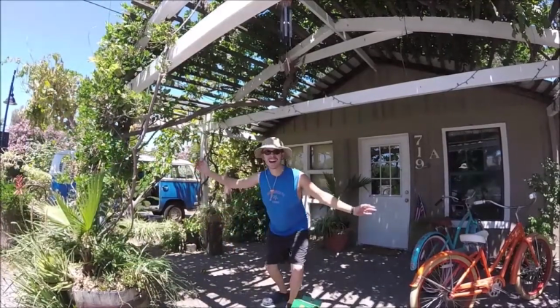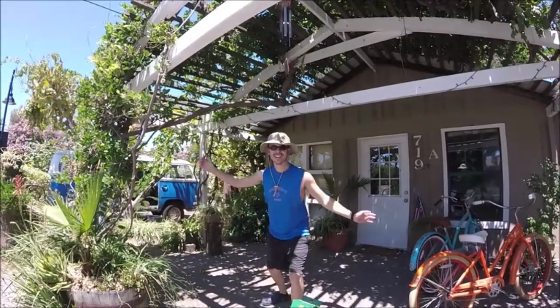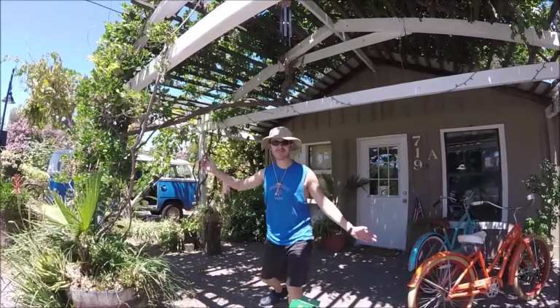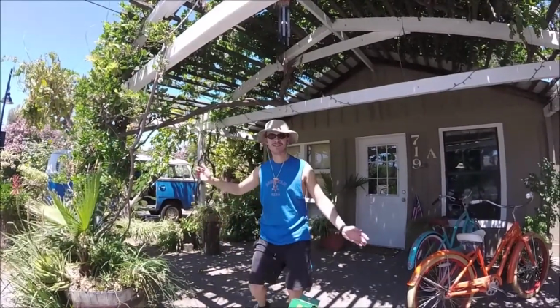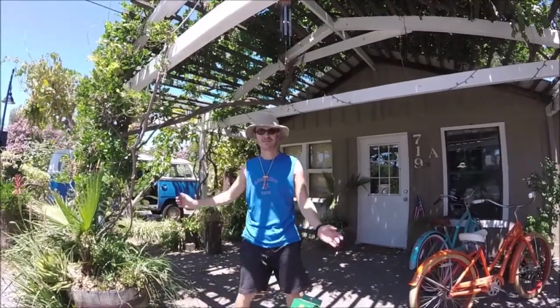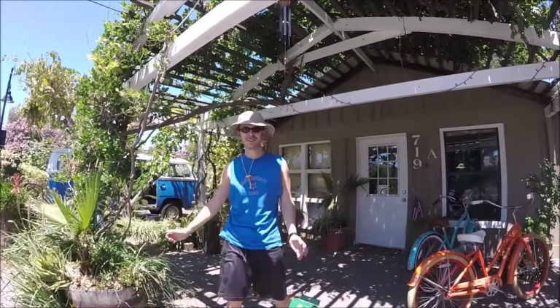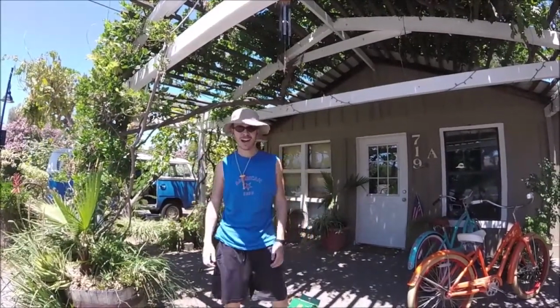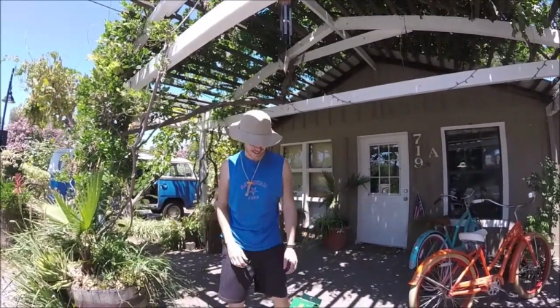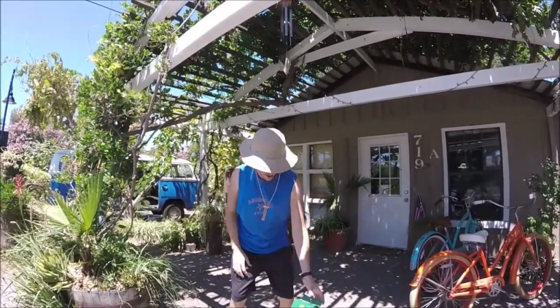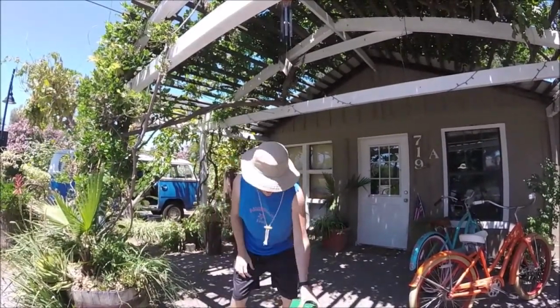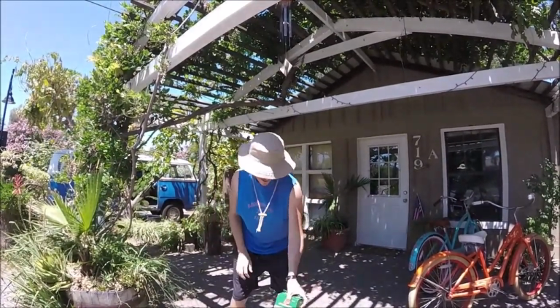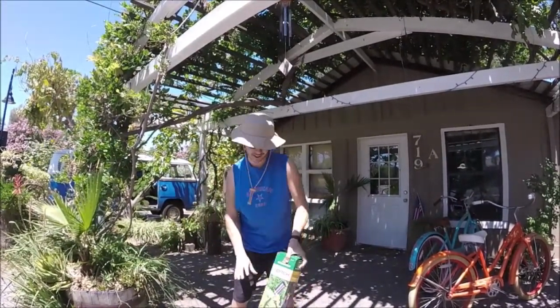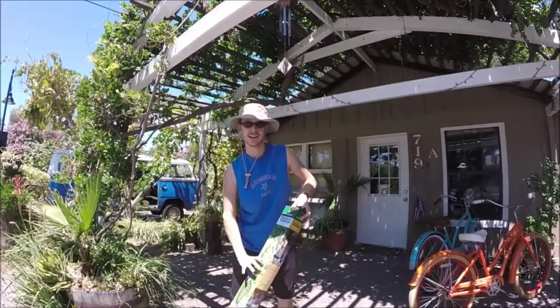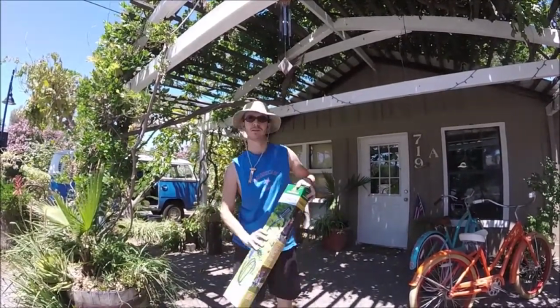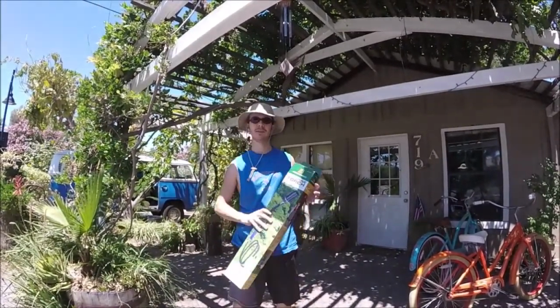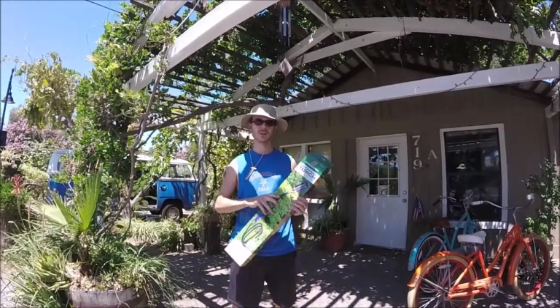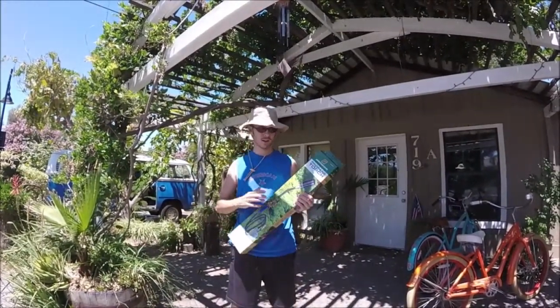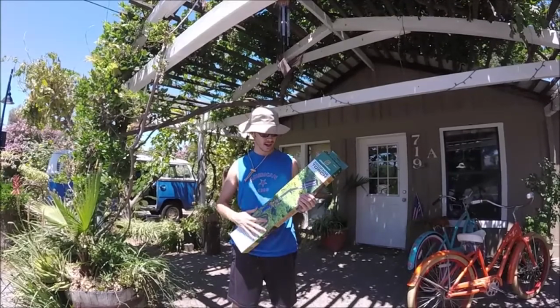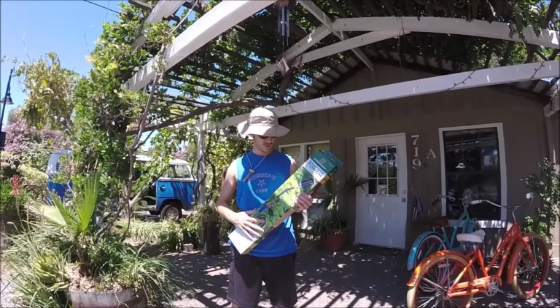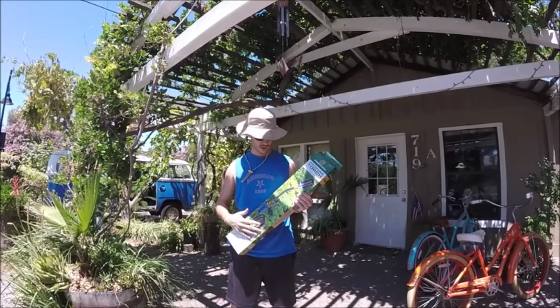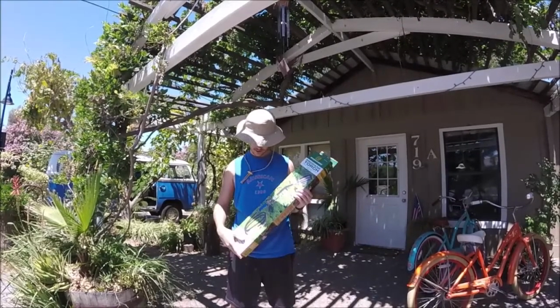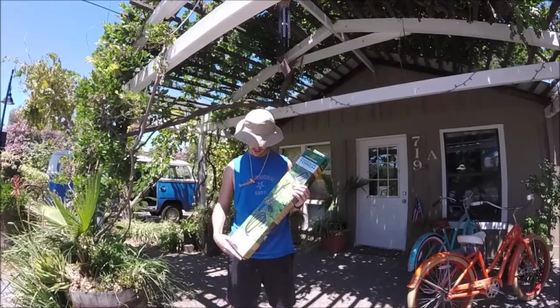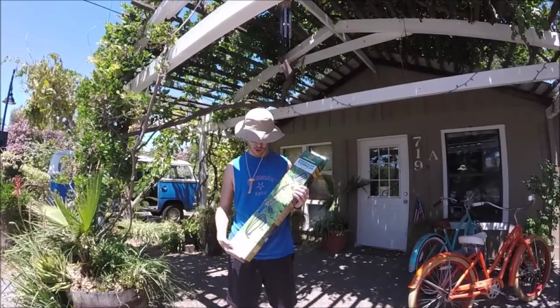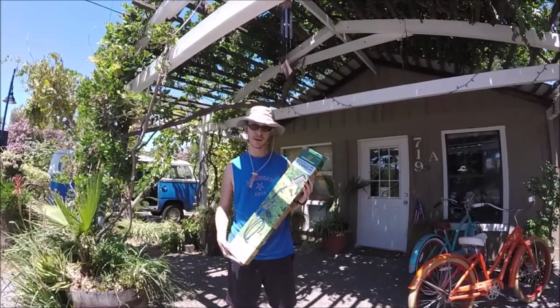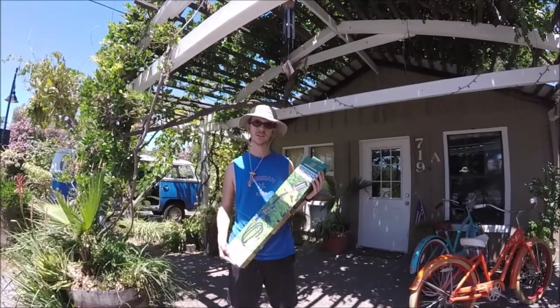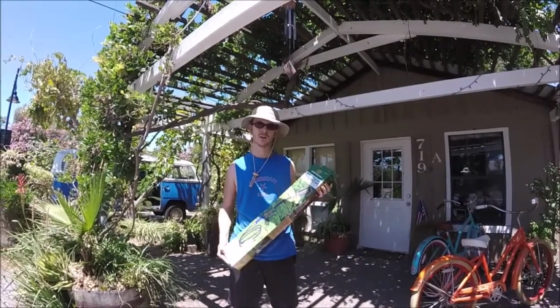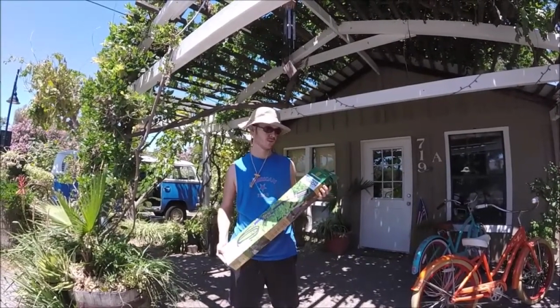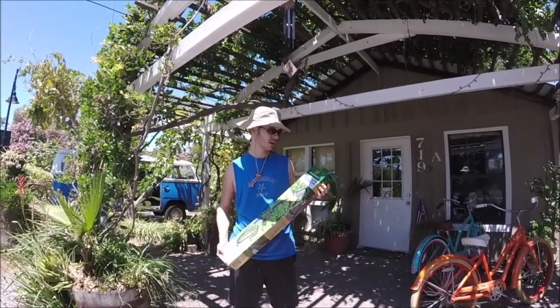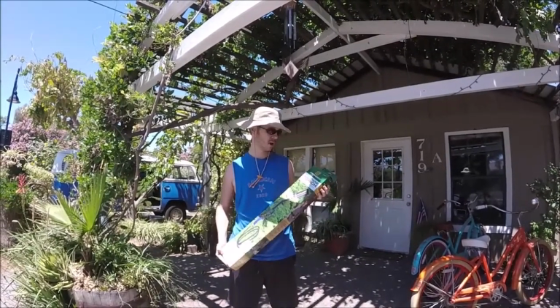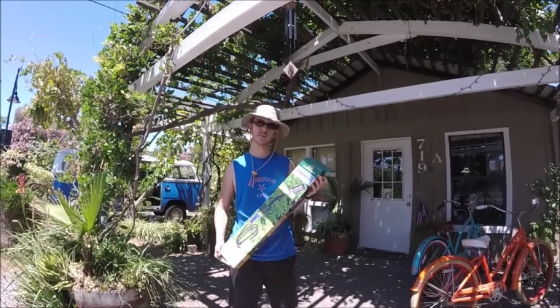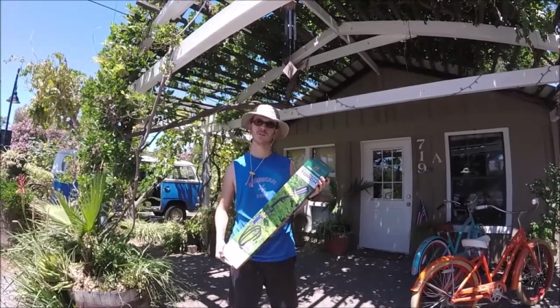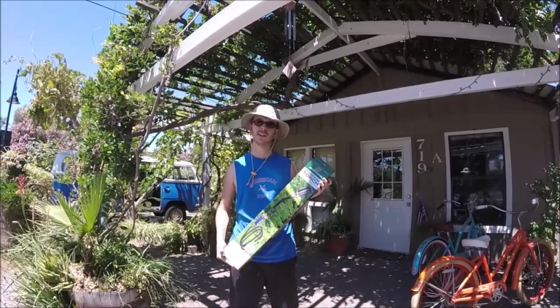What's up YouTubers? JohnnyDIY here. Today I'm going to be showing and reviewing this propane torch from Harbor Freight.